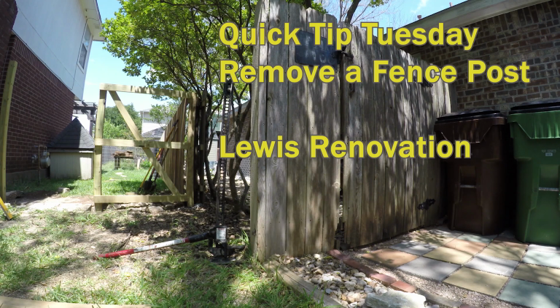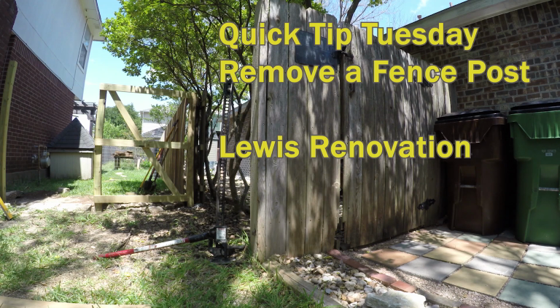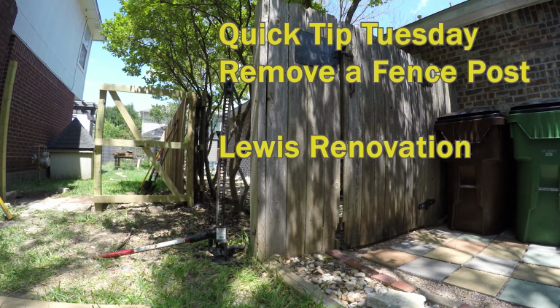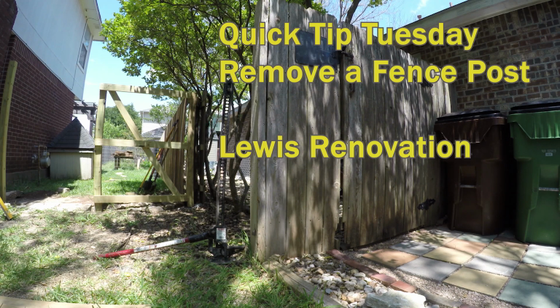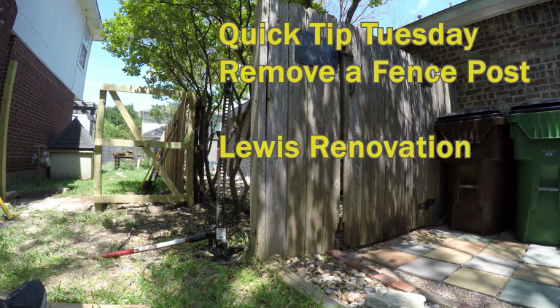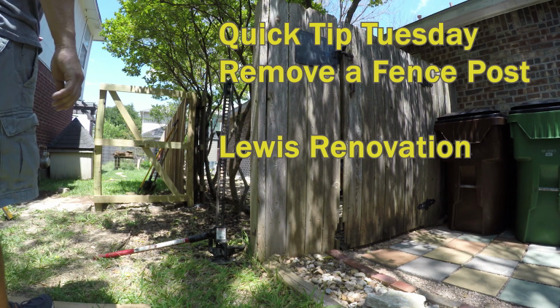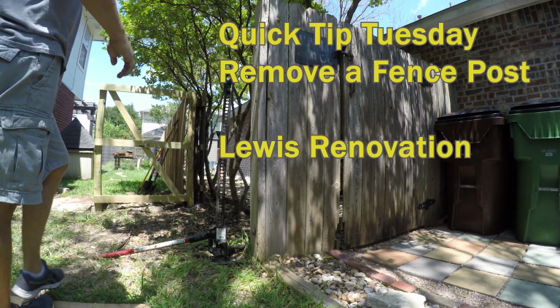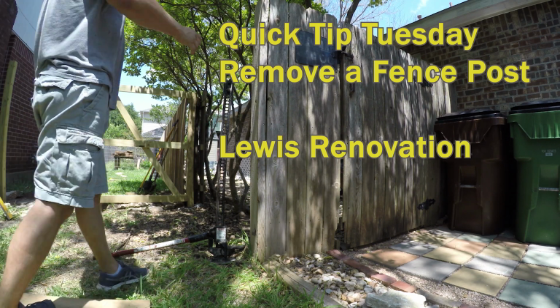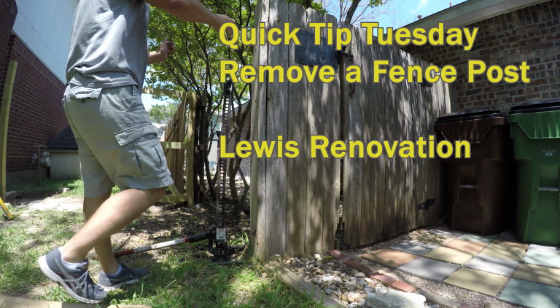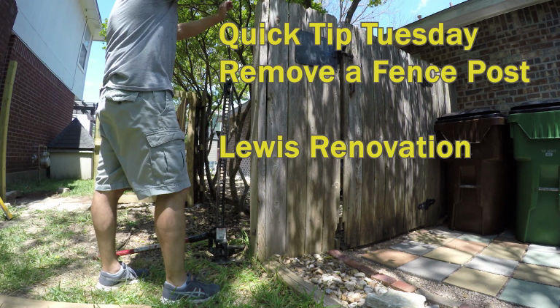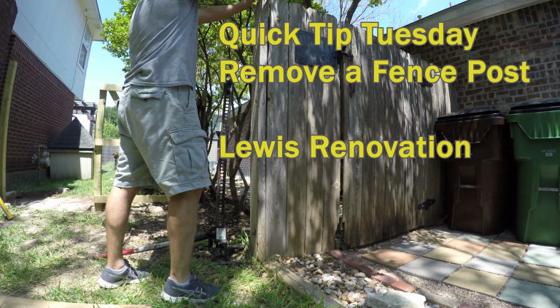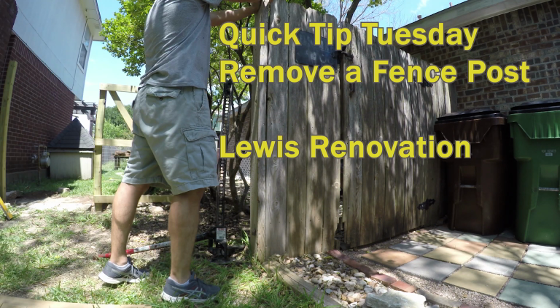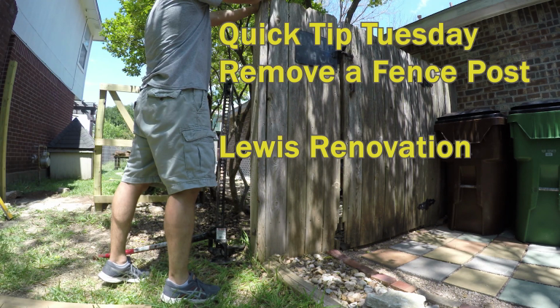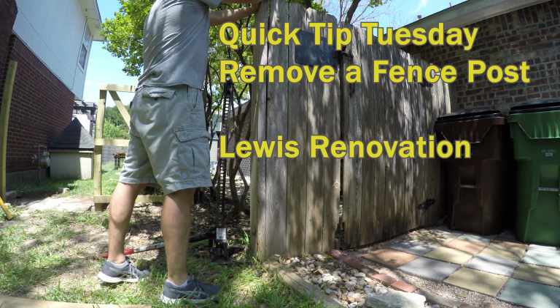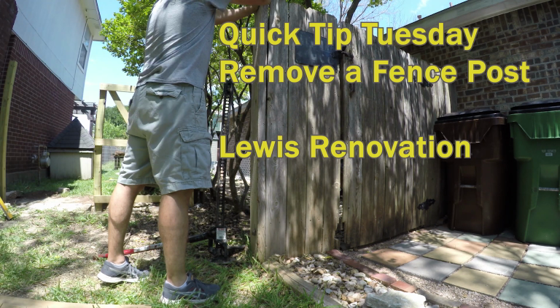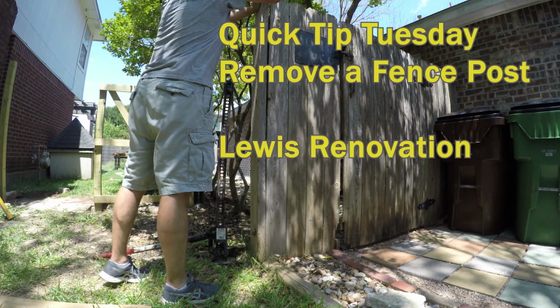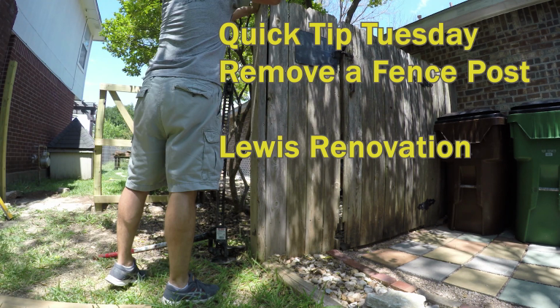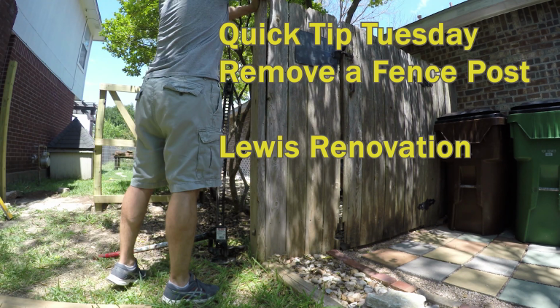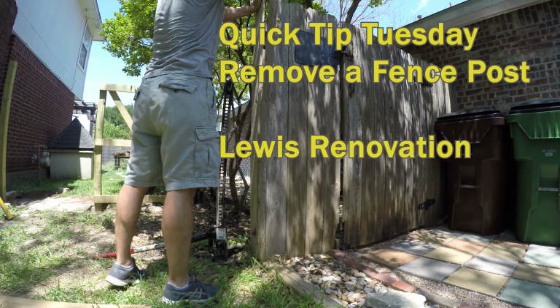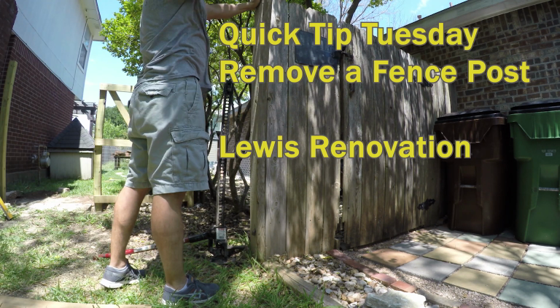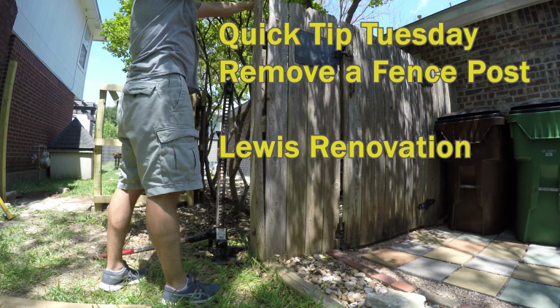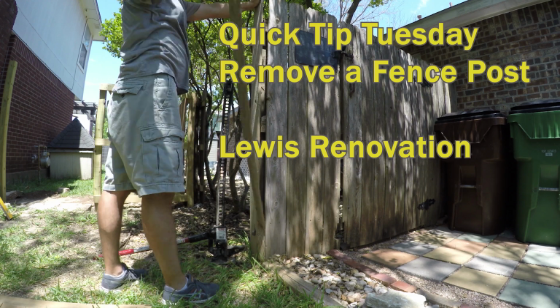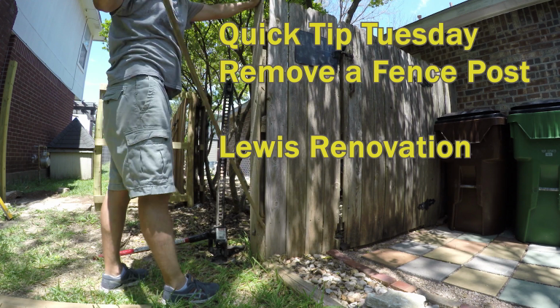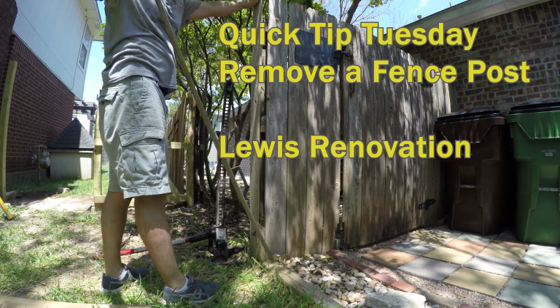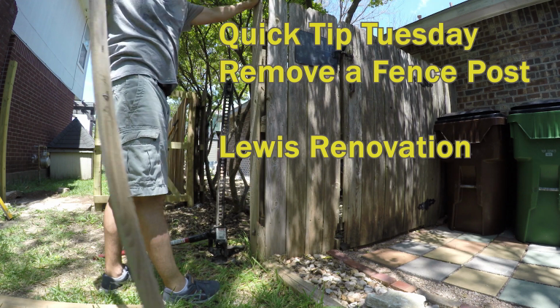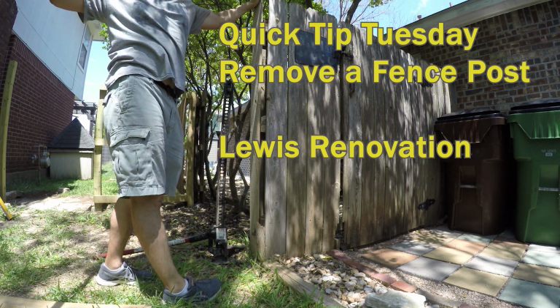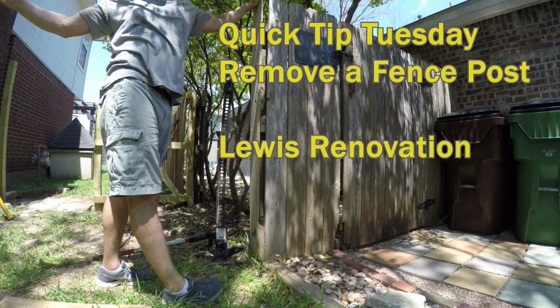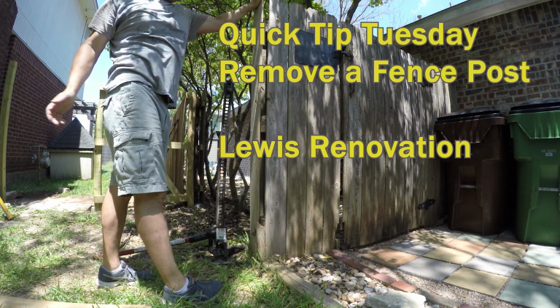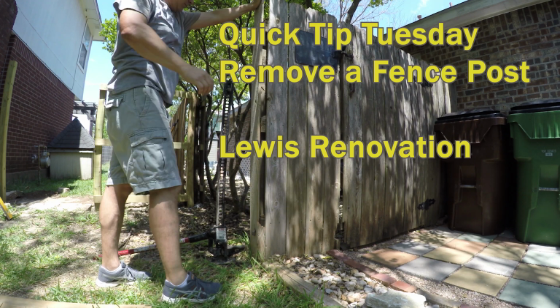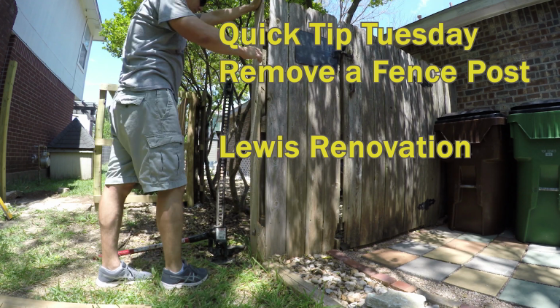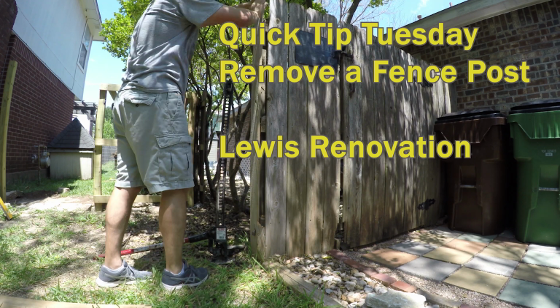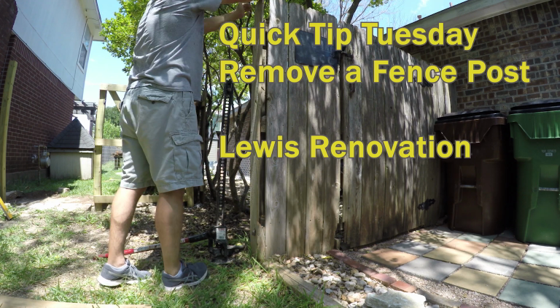Welcome to Quick Tip Tuesday. Today's topic is how to remove a fence post using a farm lift or high lift jack and a strap.